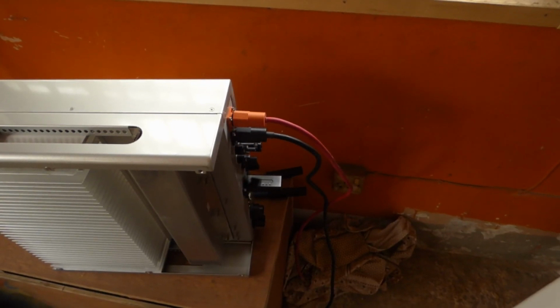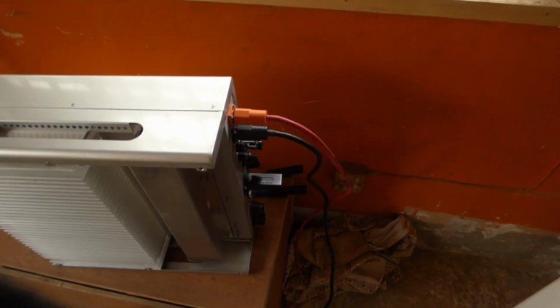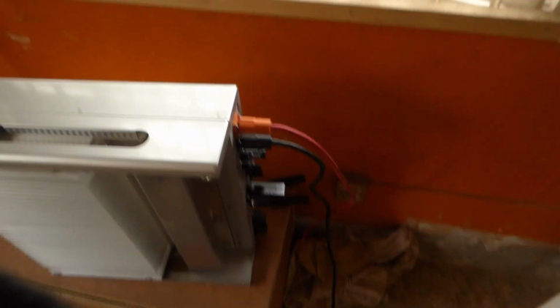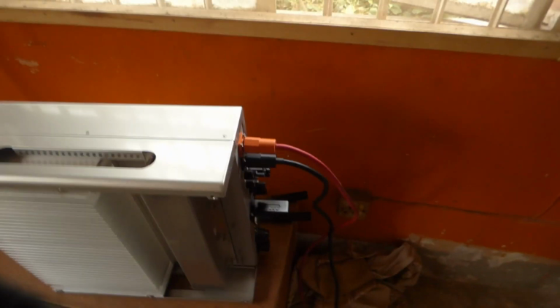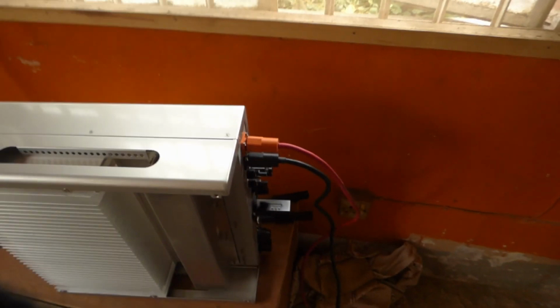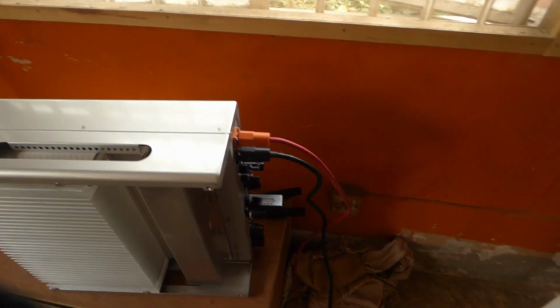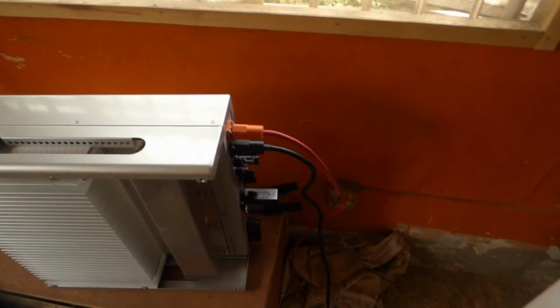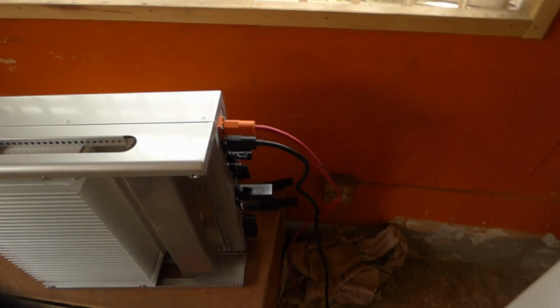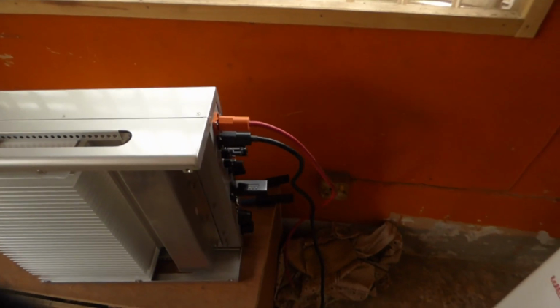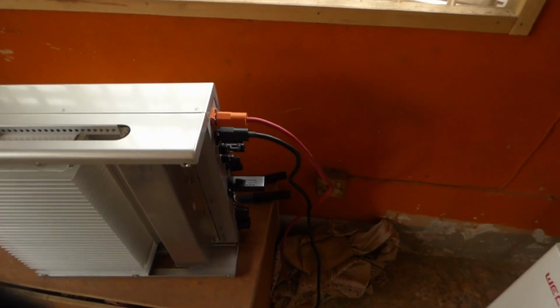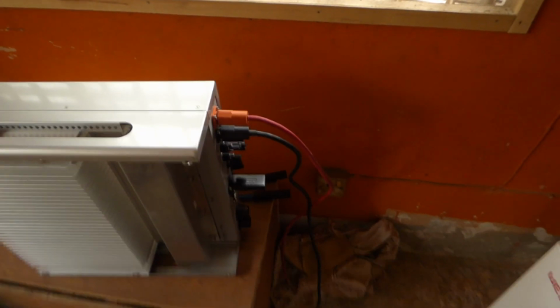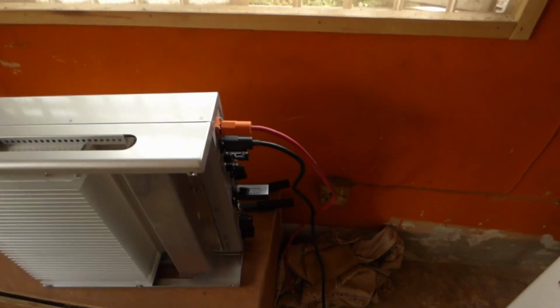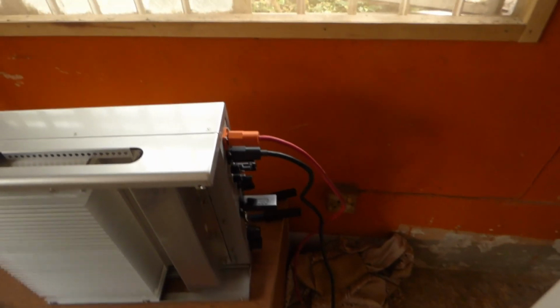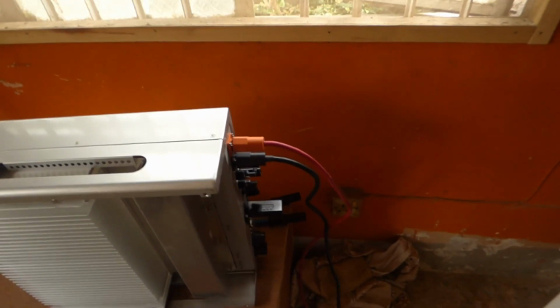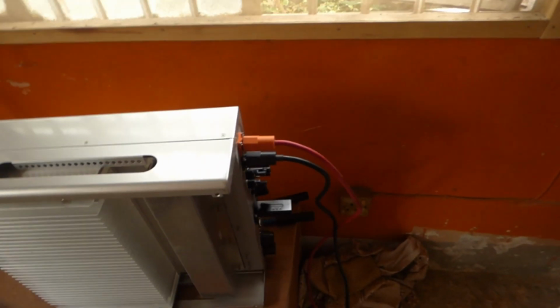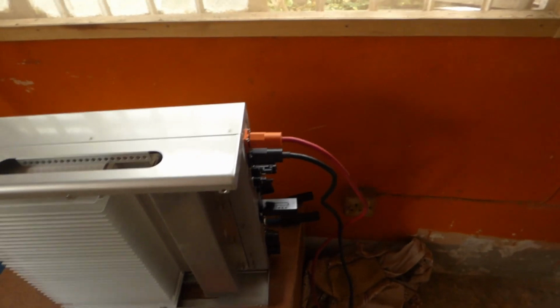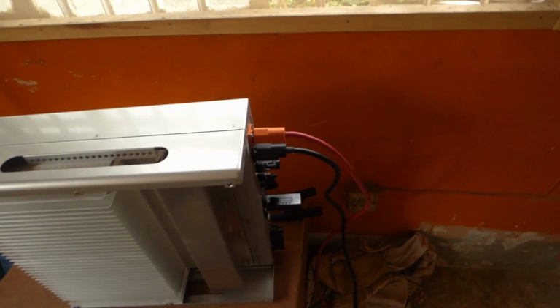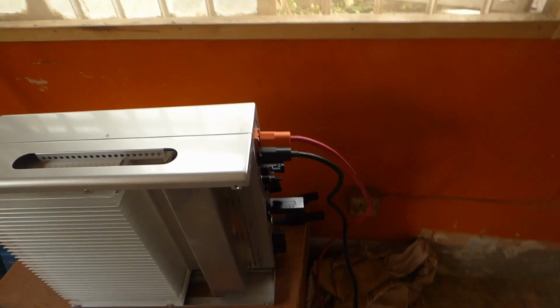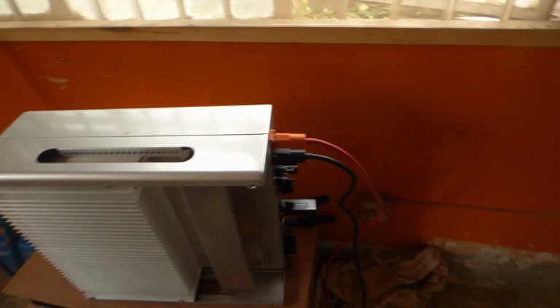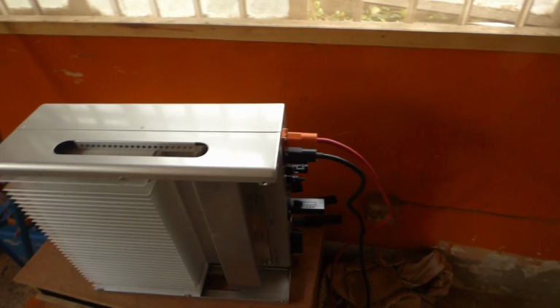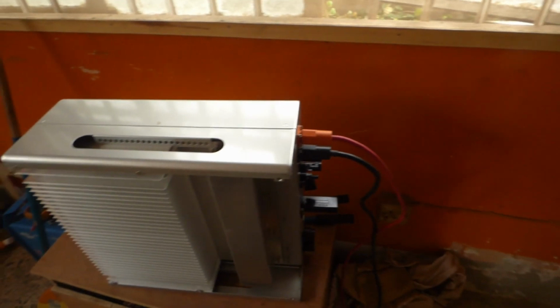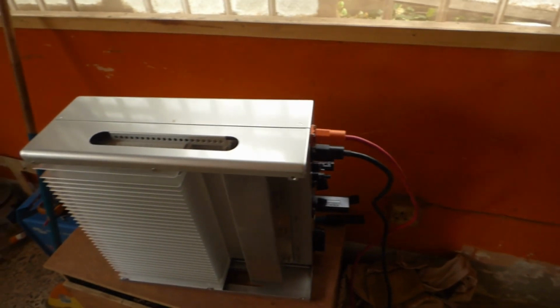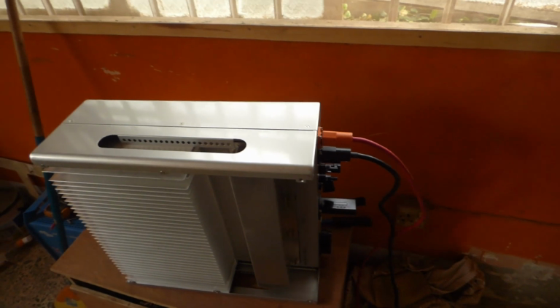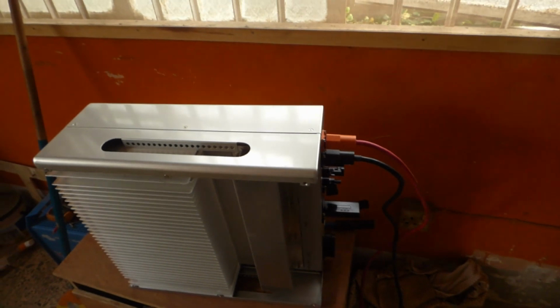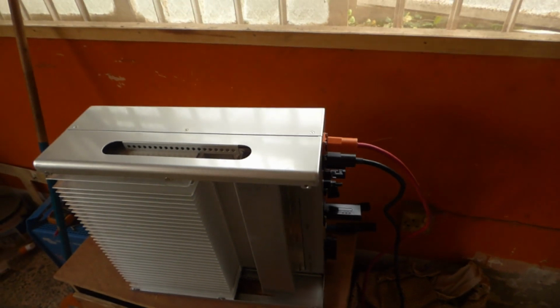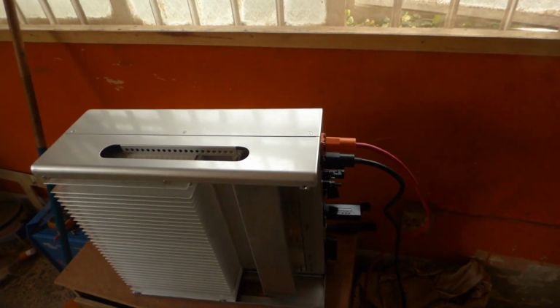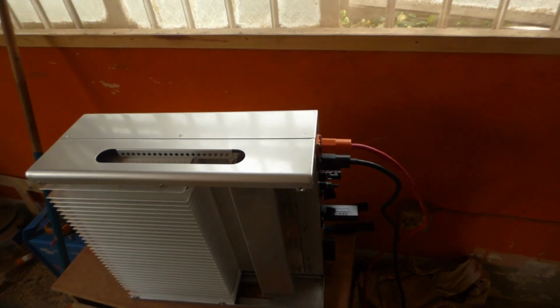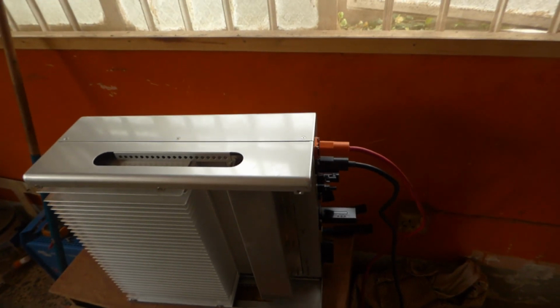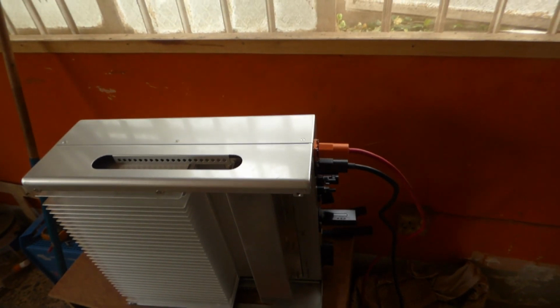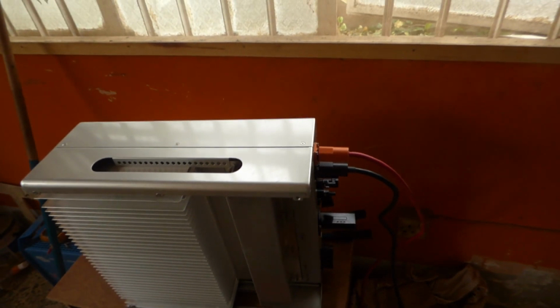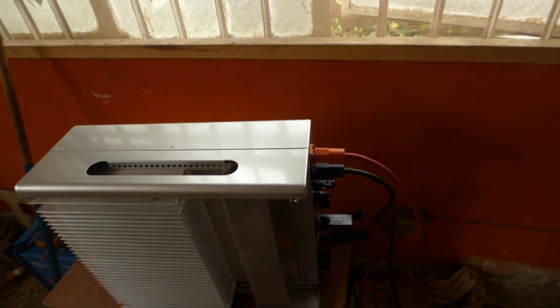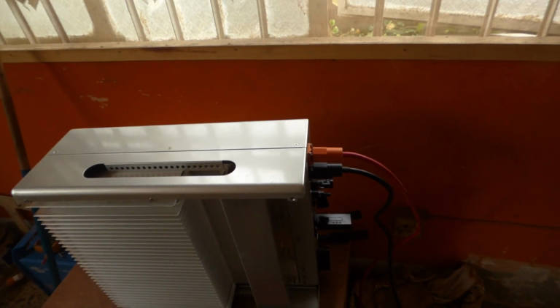Hello YouTube, Dr. Solar here. Today we put up the LOX power.